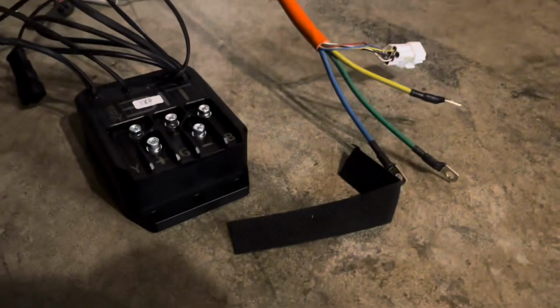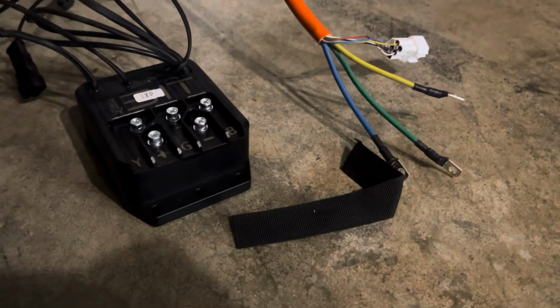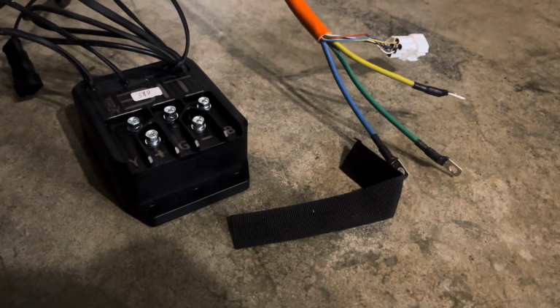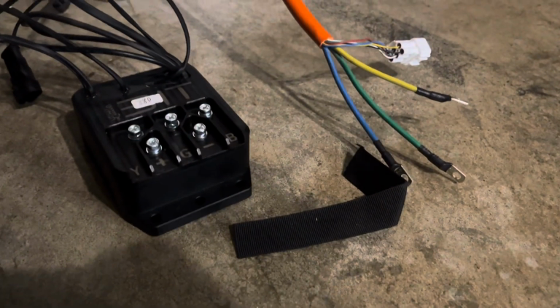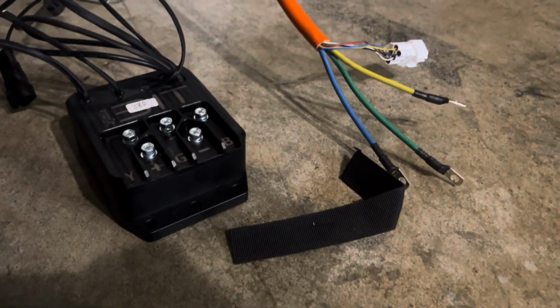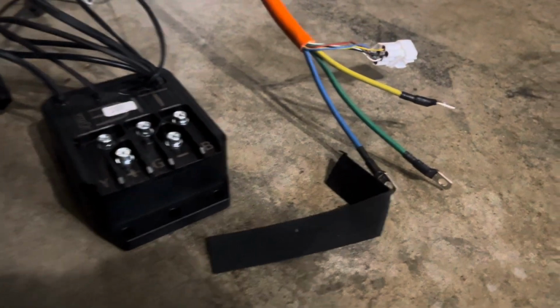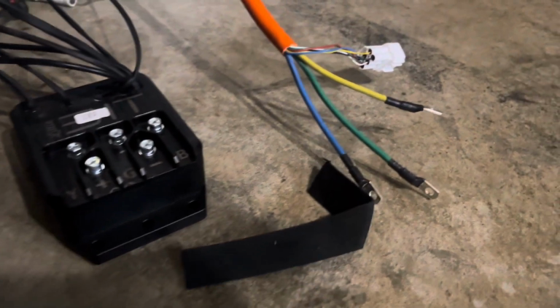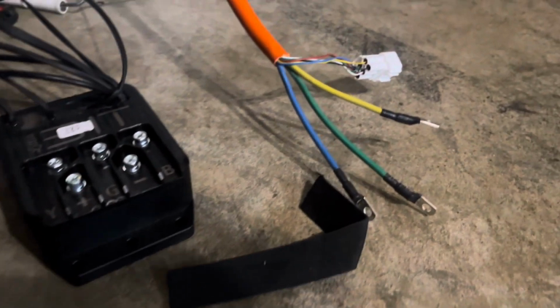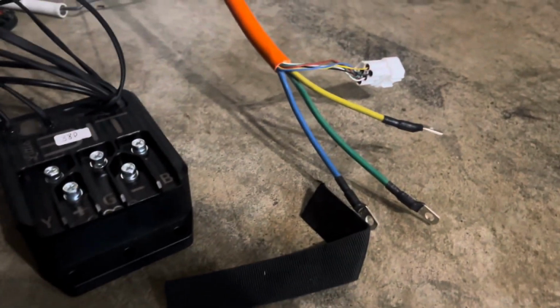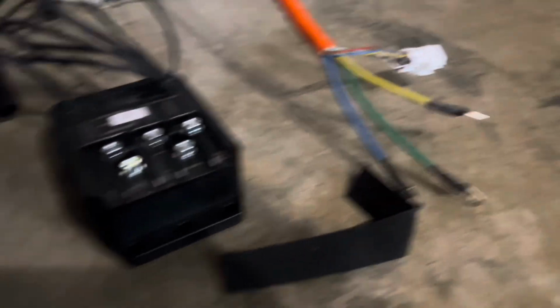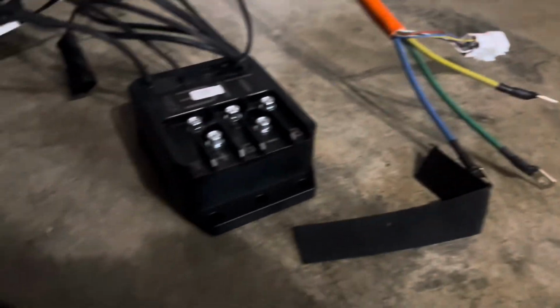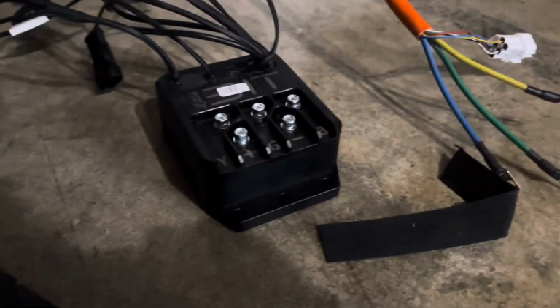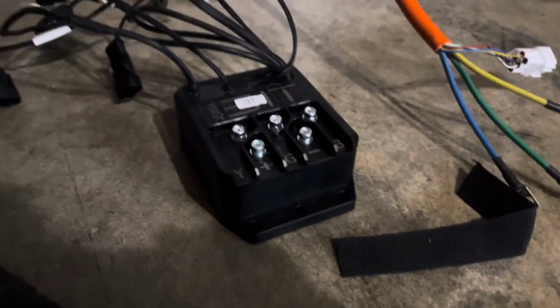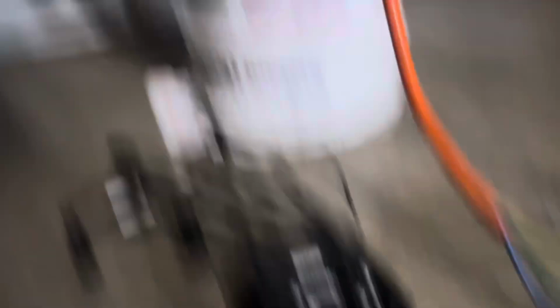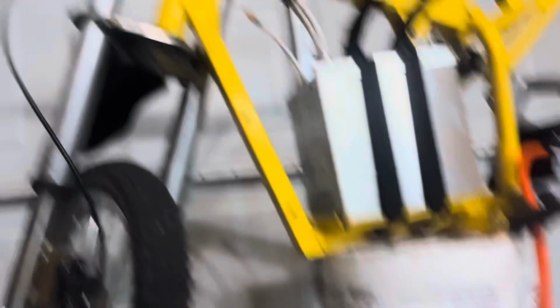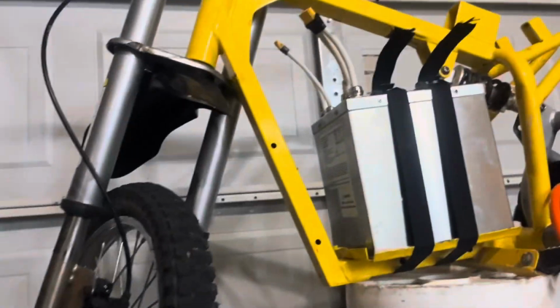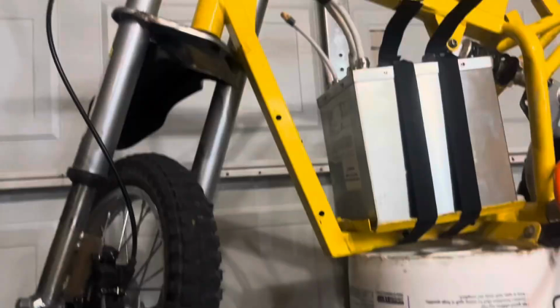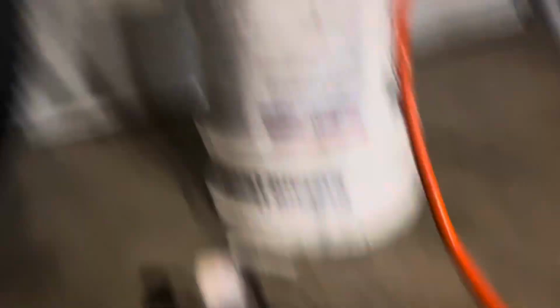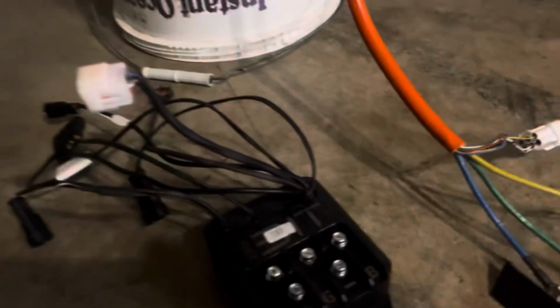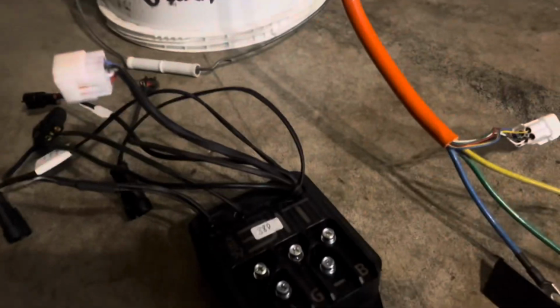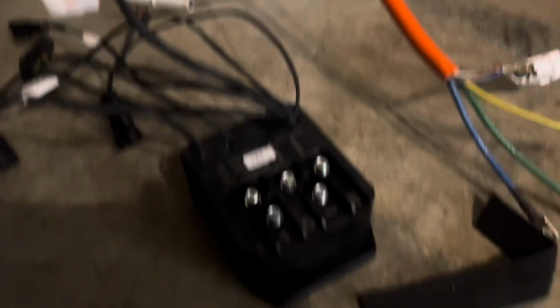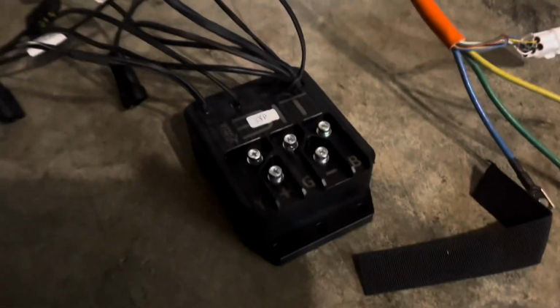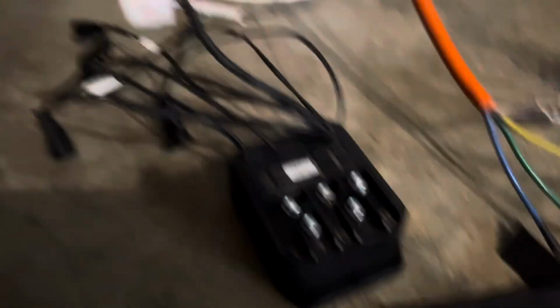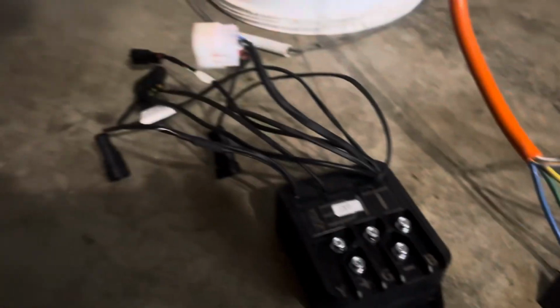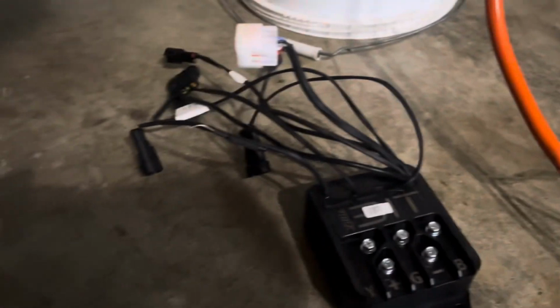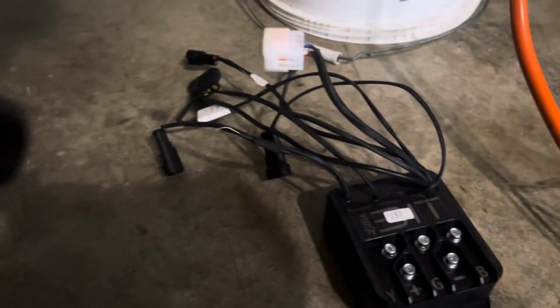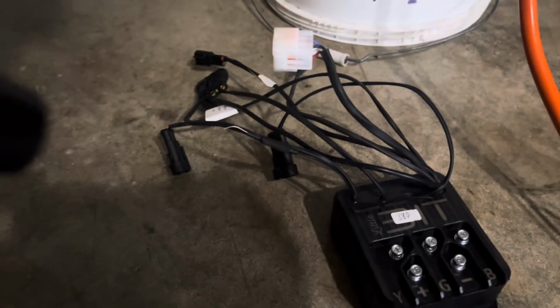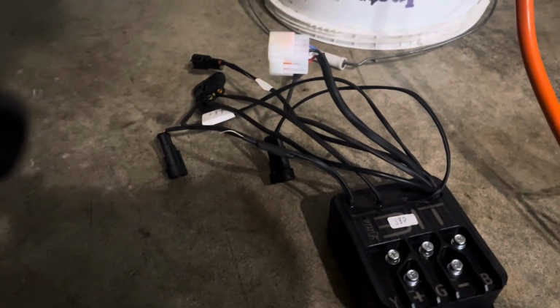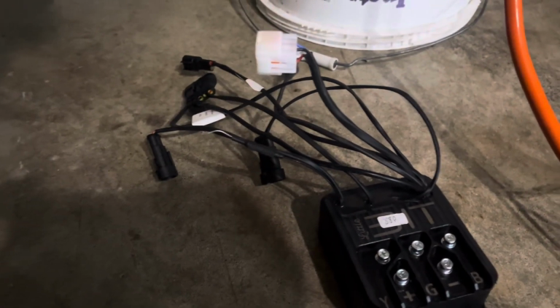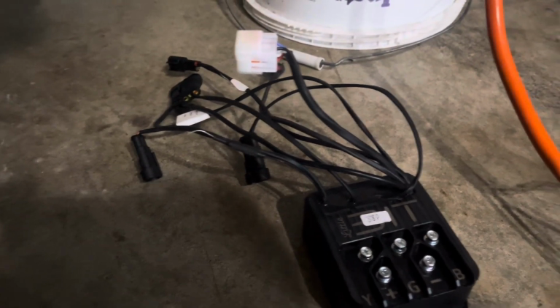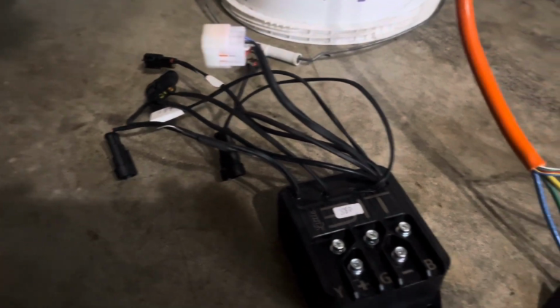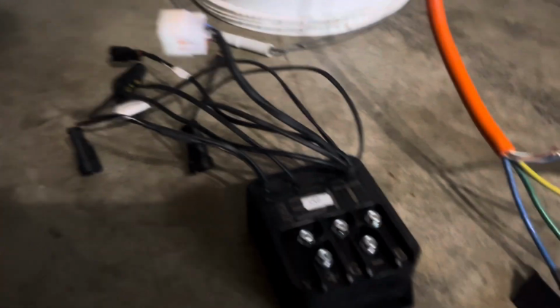Alright, now it's time to screw the phase wires into the controller, the battery leads into the controller, and to do all the other connections.